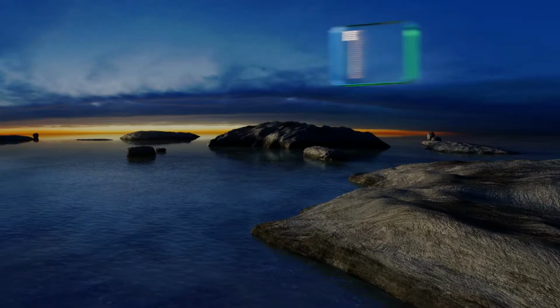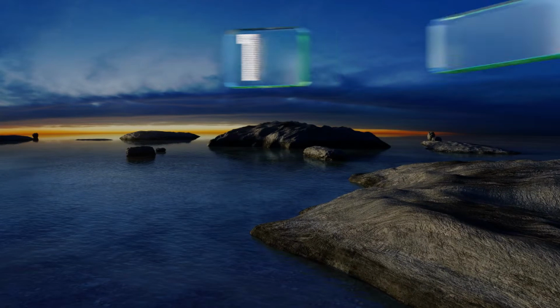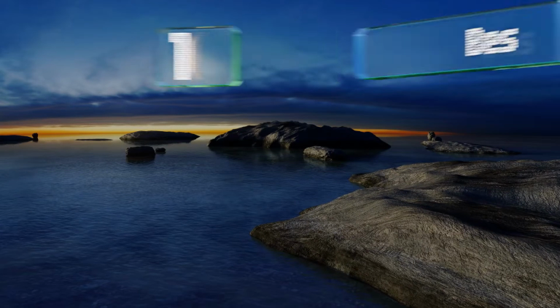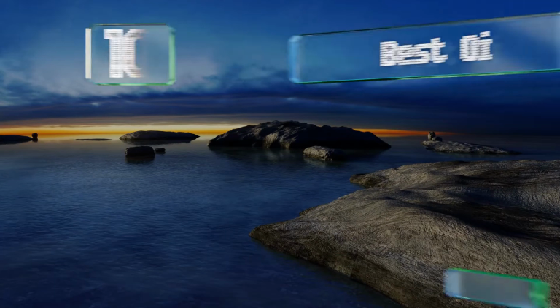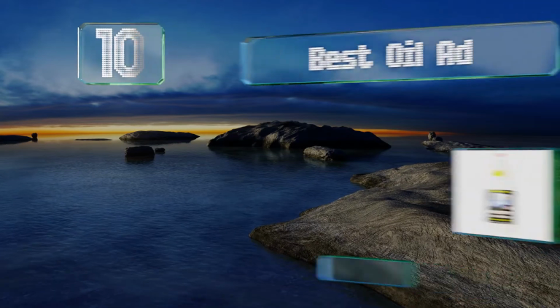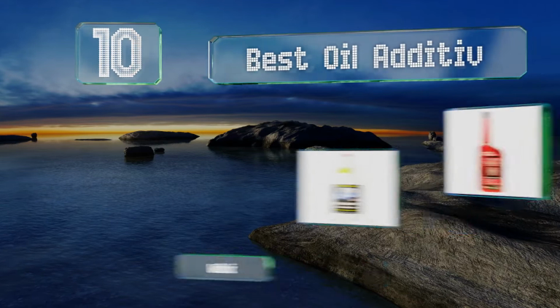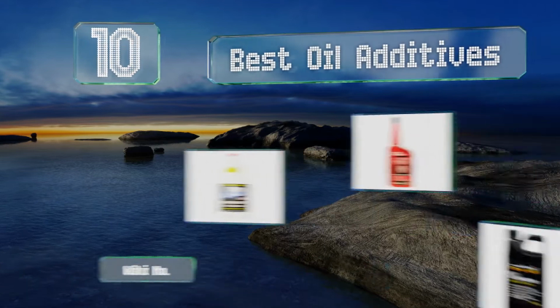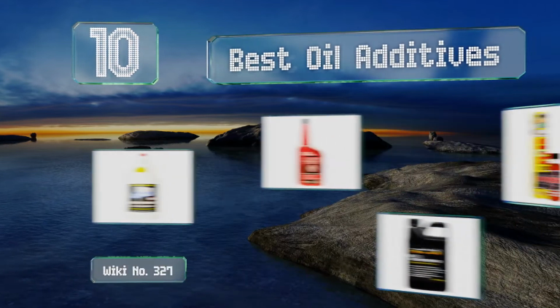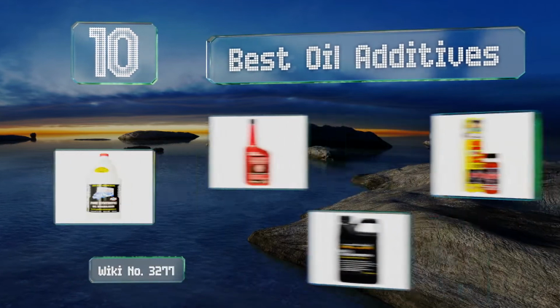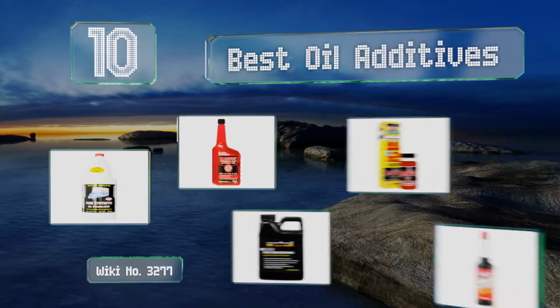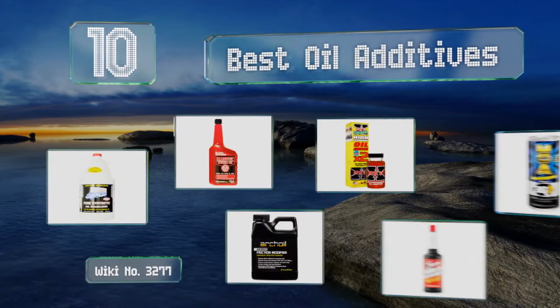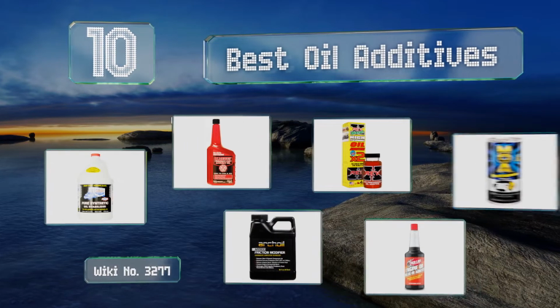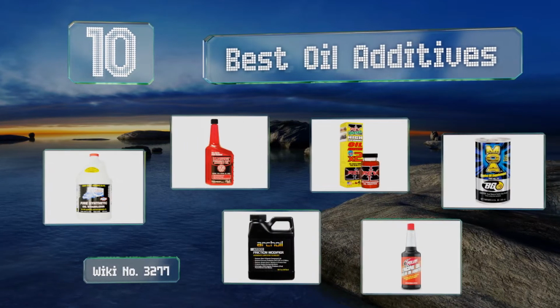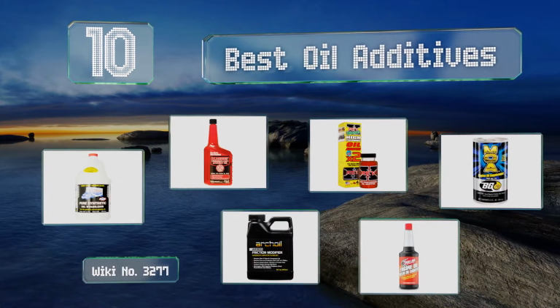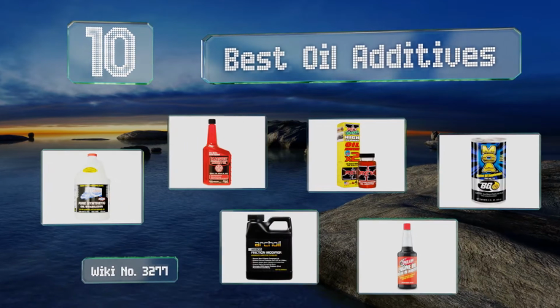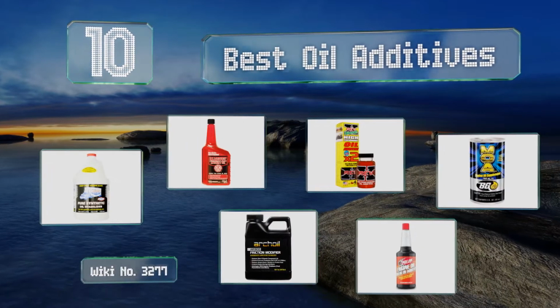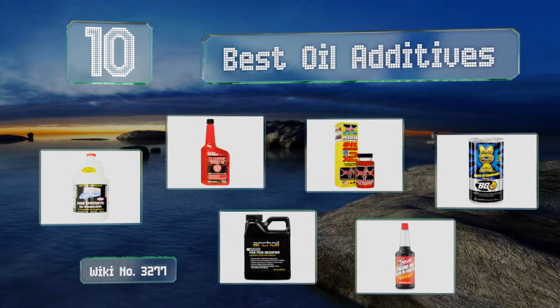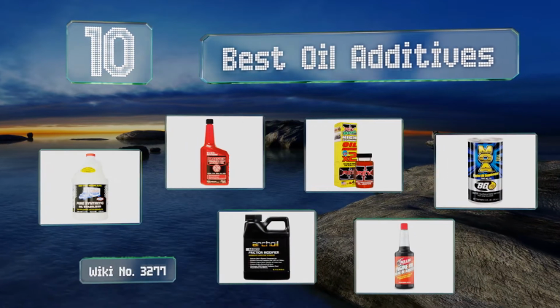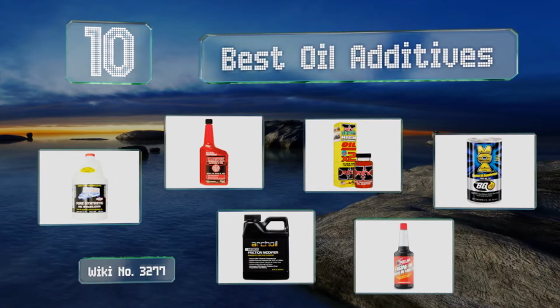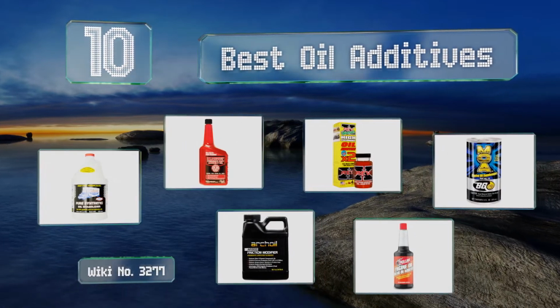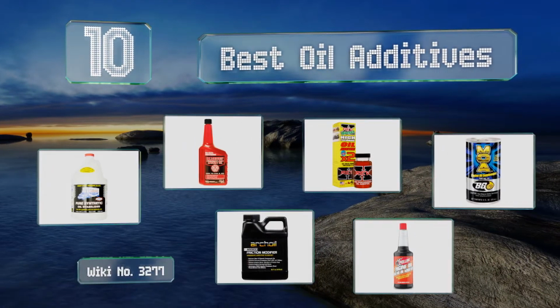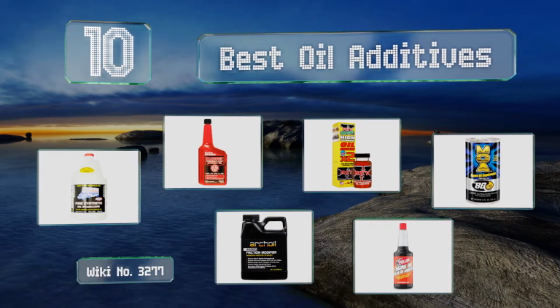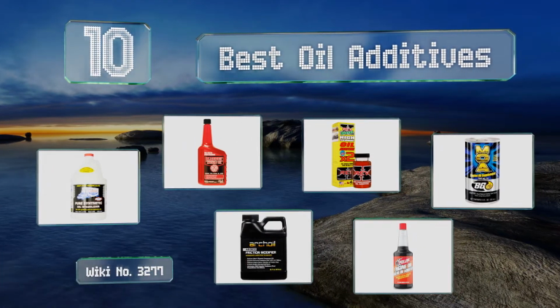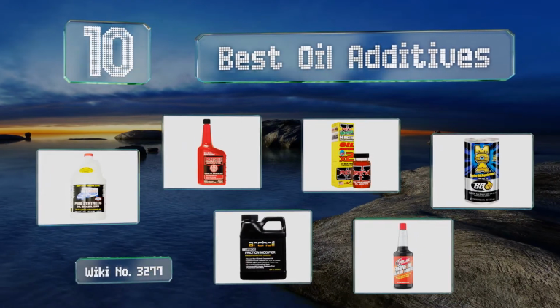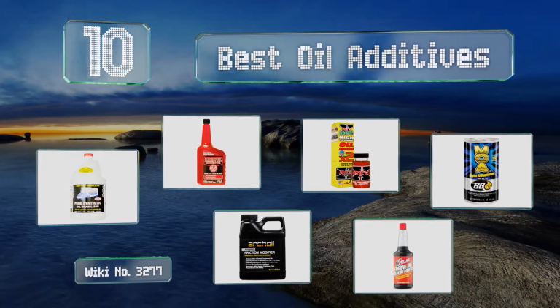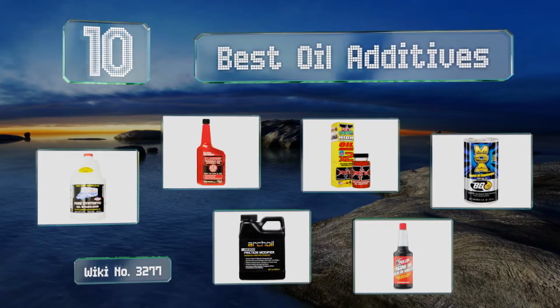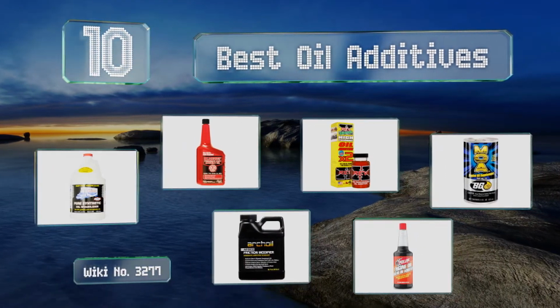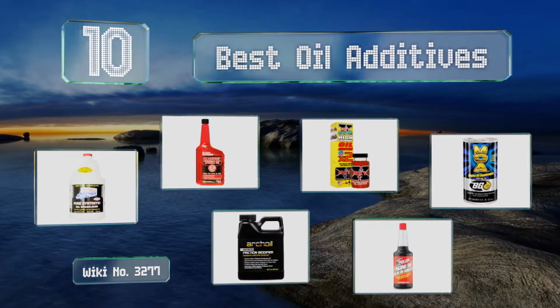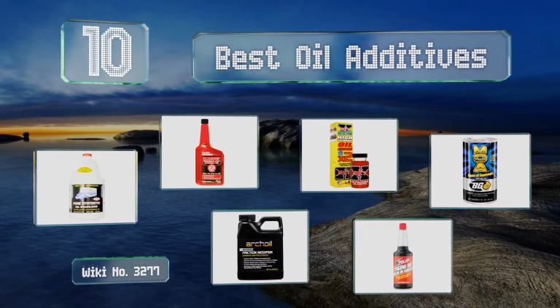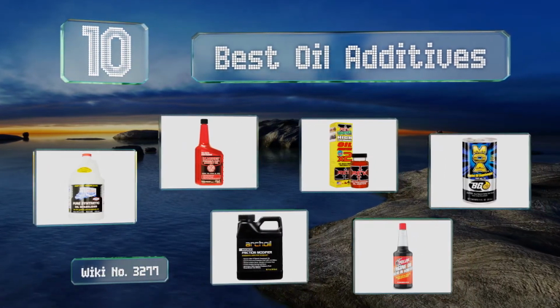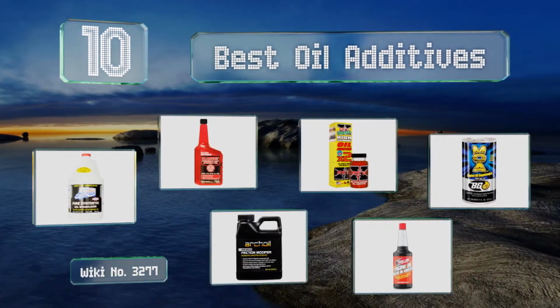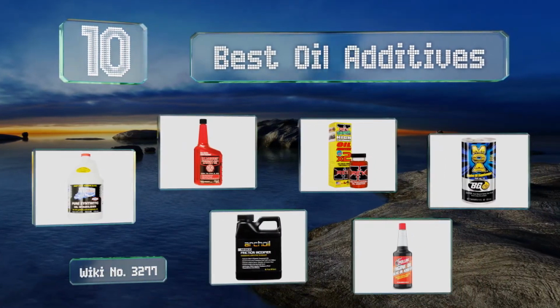EasyVid presents the 10 best oil additives. Let's get started with the list.